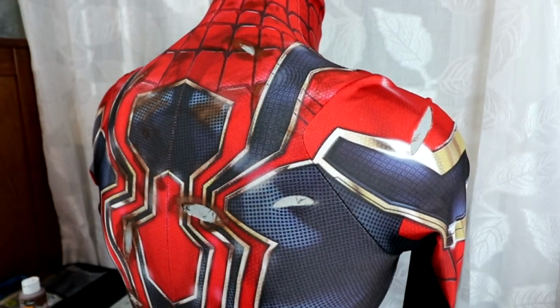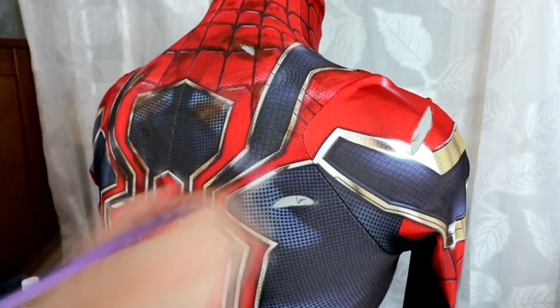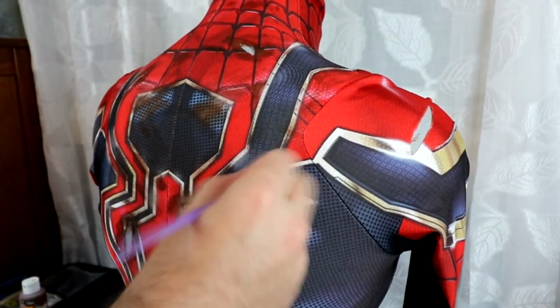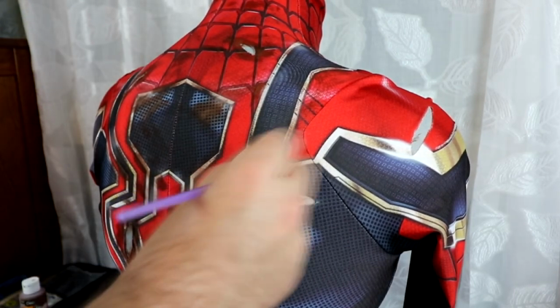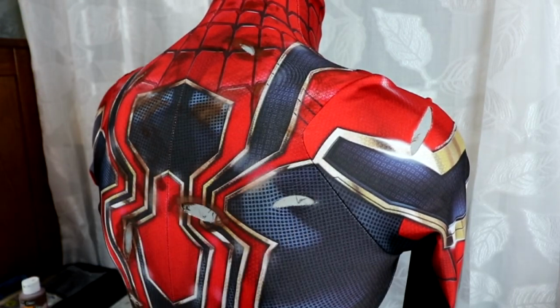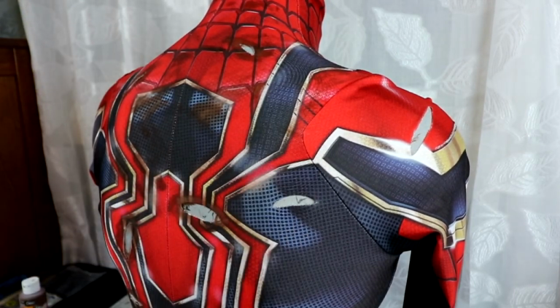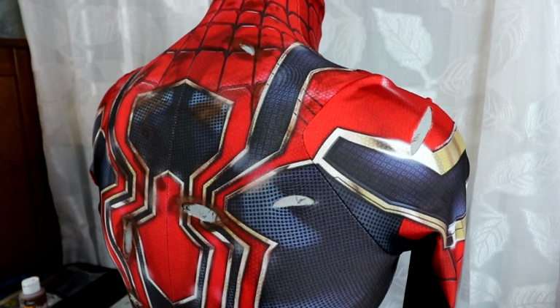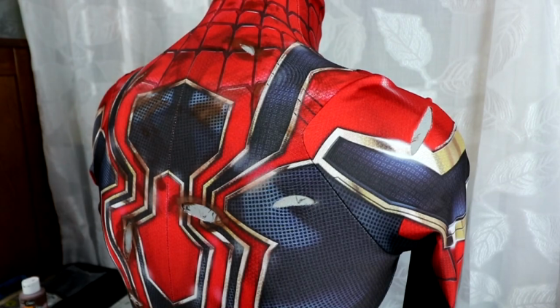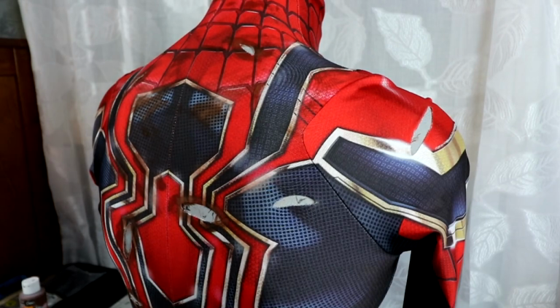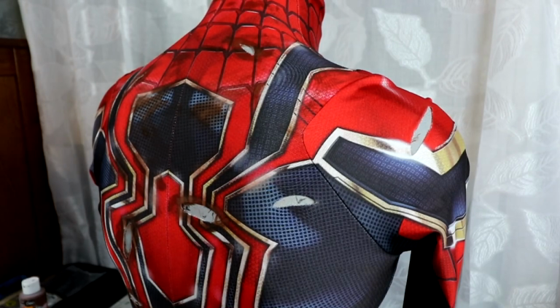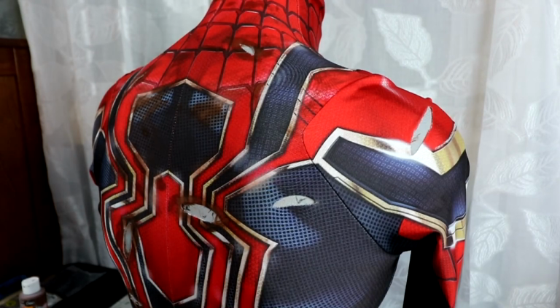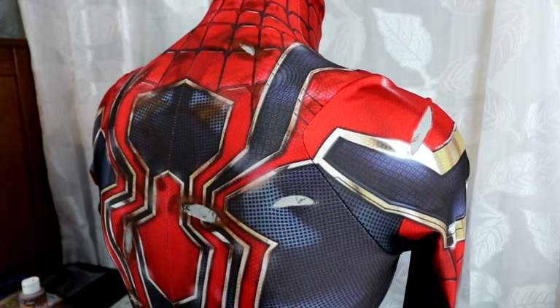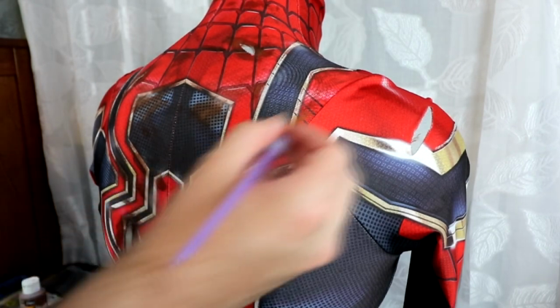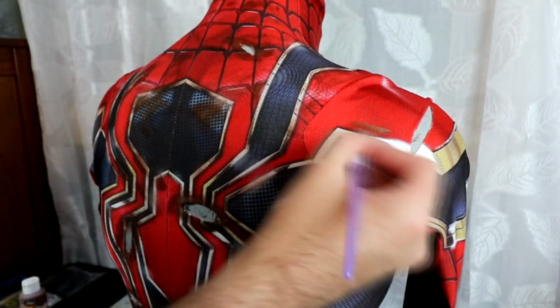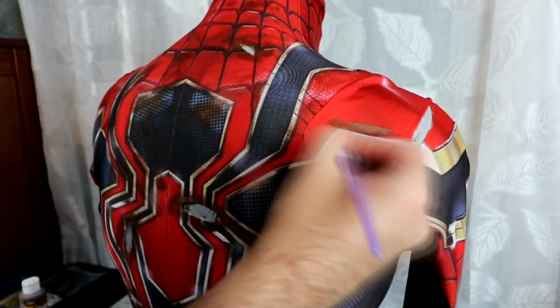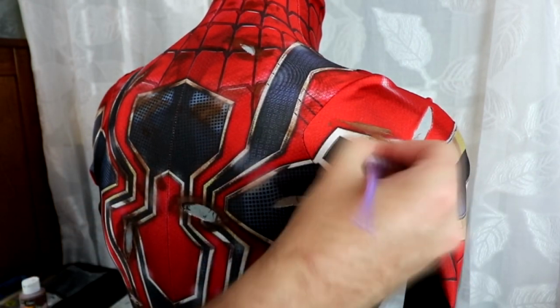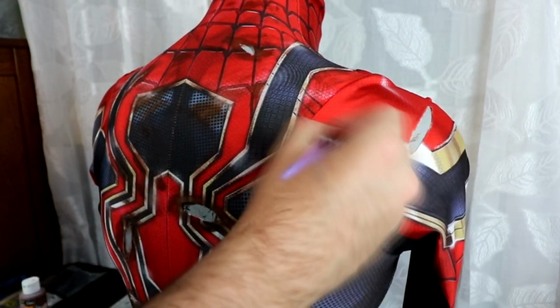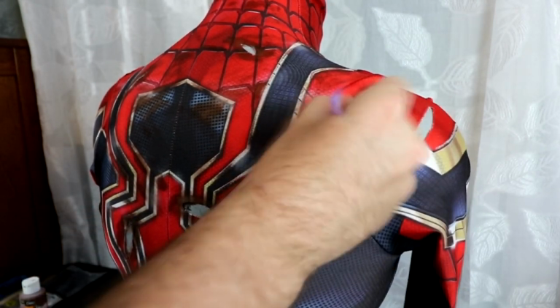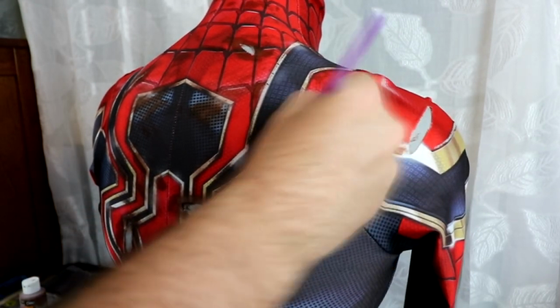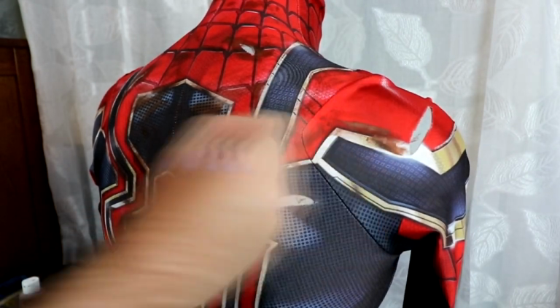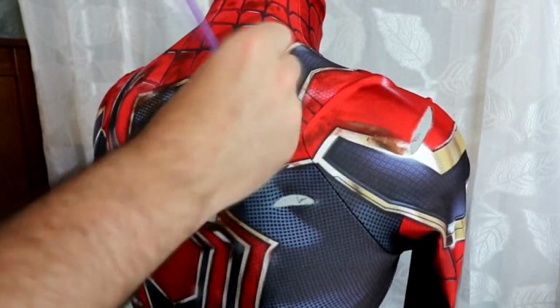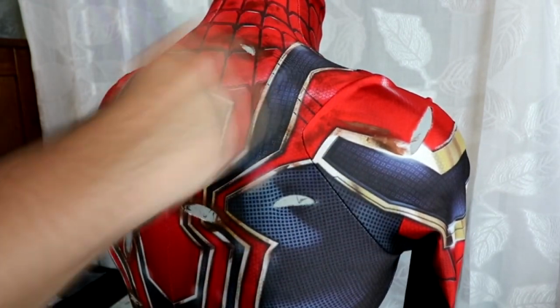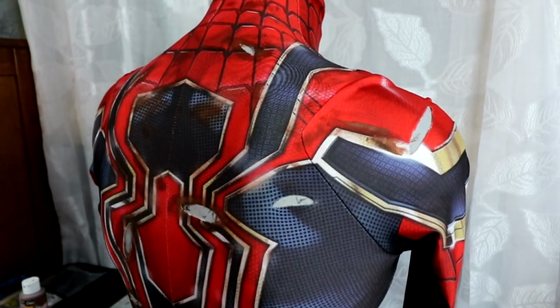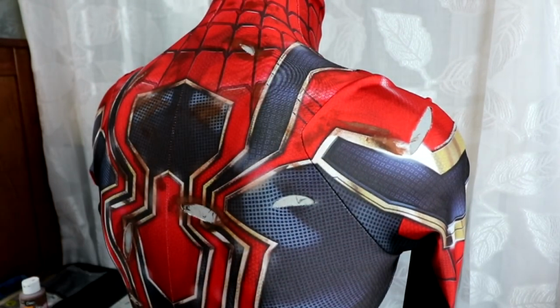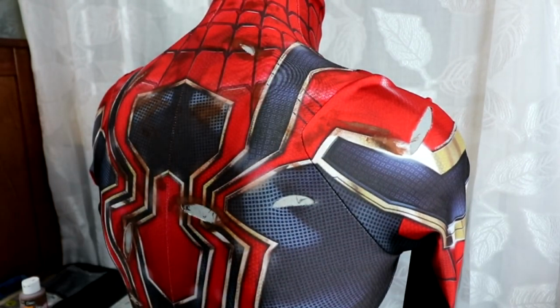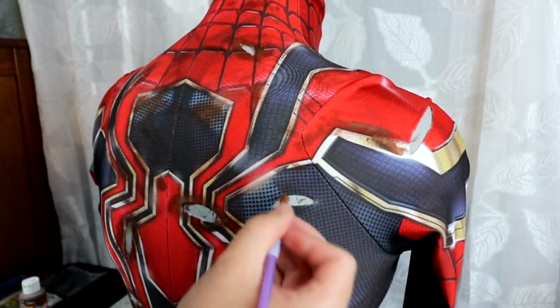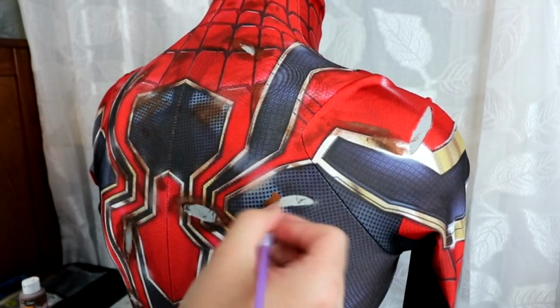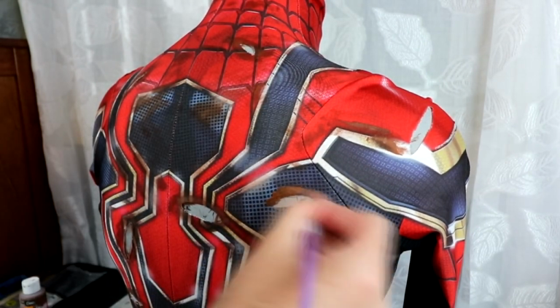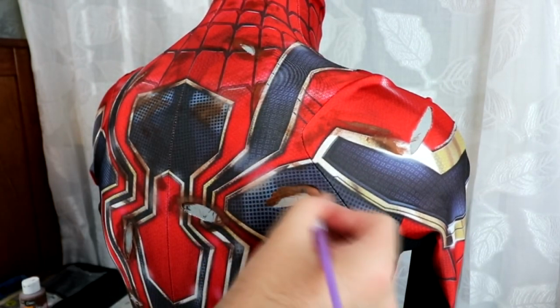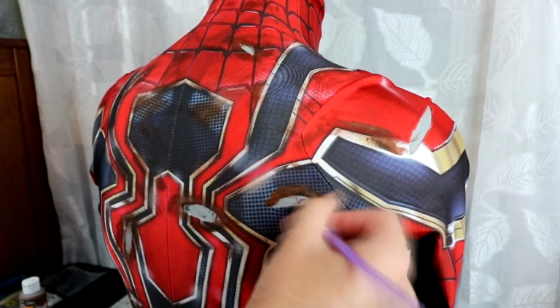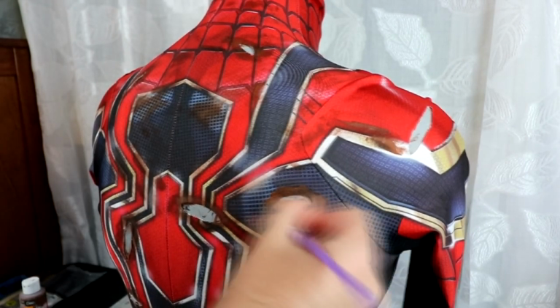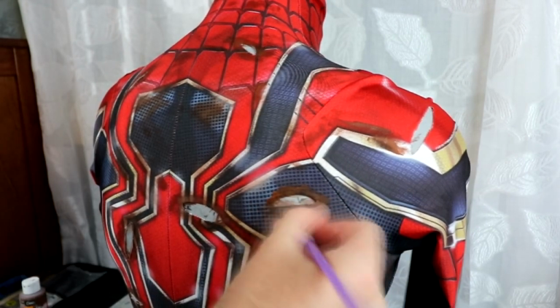Once you have weathered this to your liking, your suit is complete.